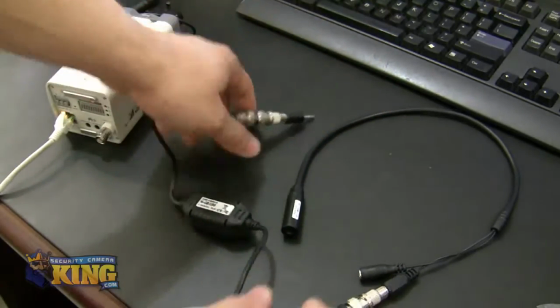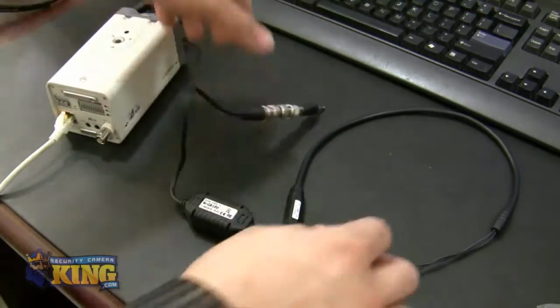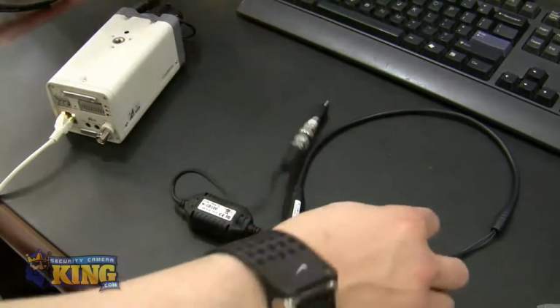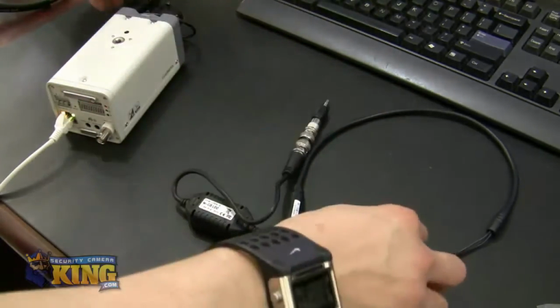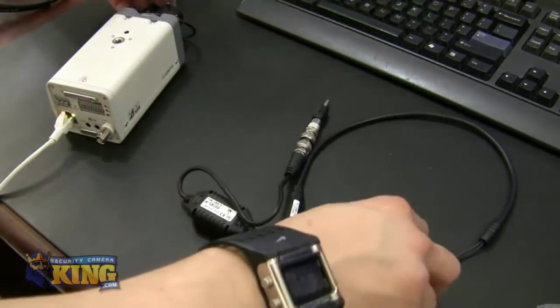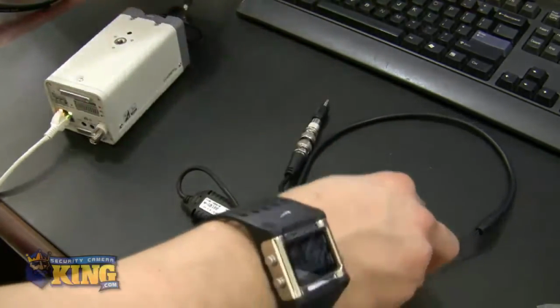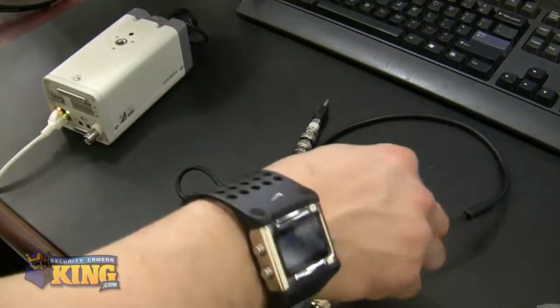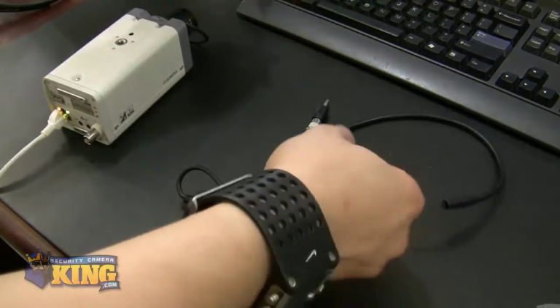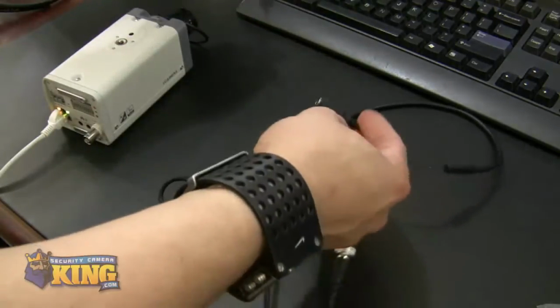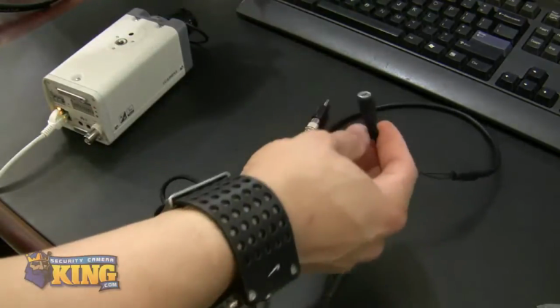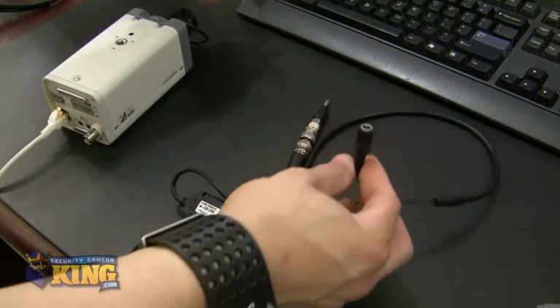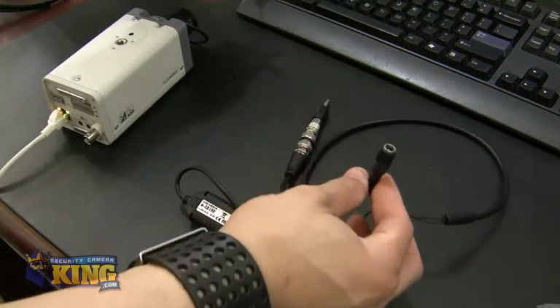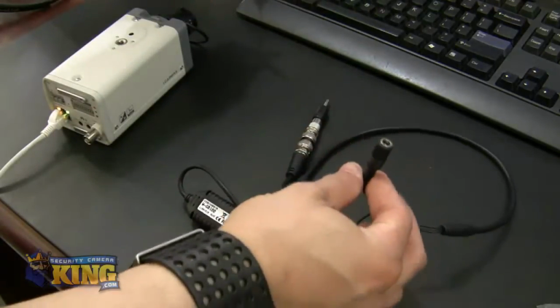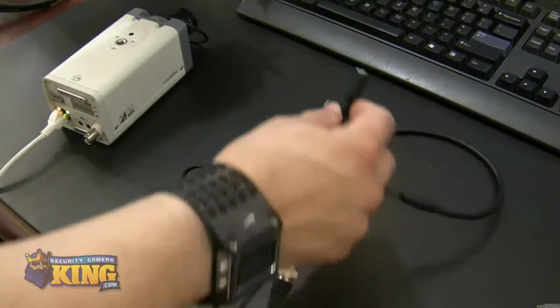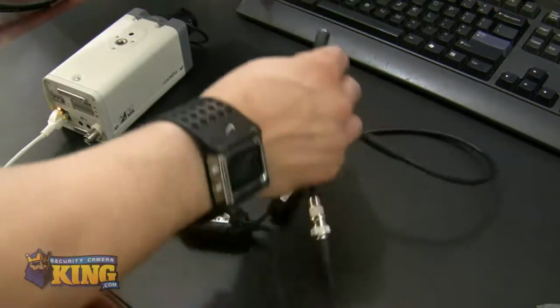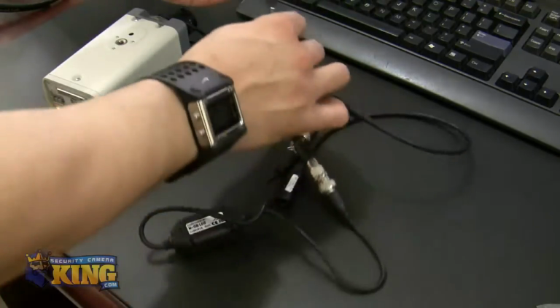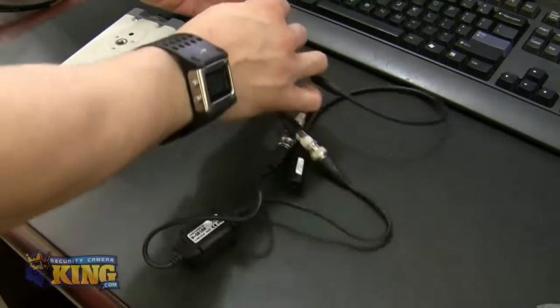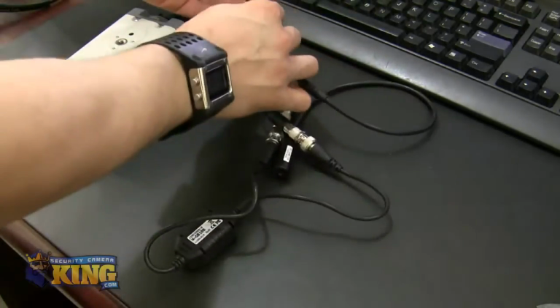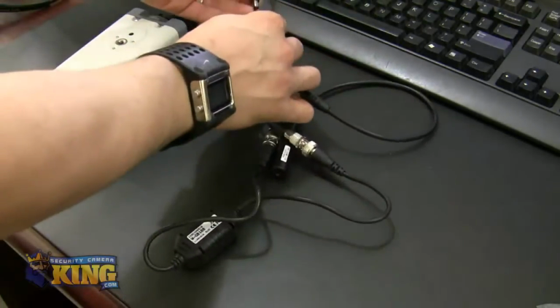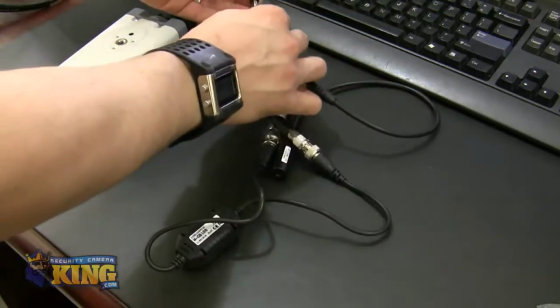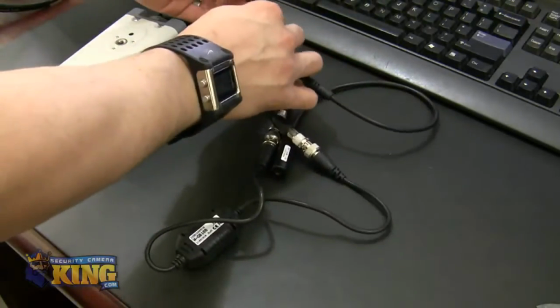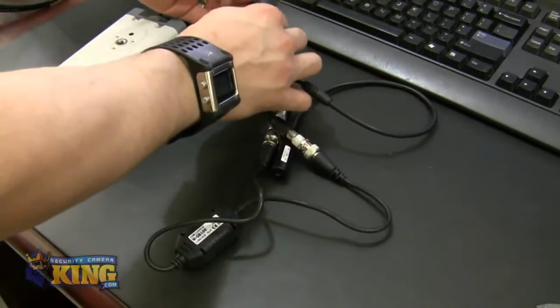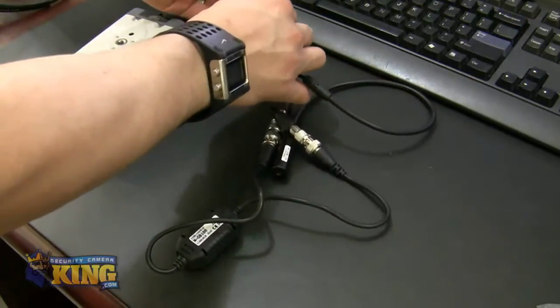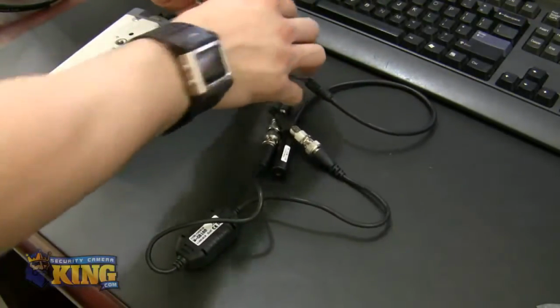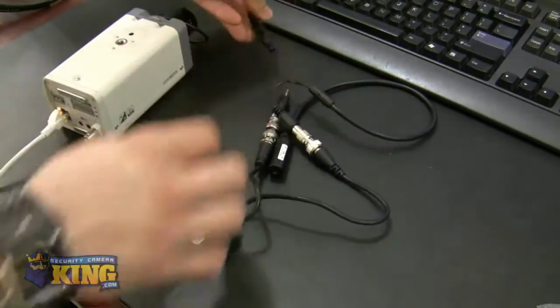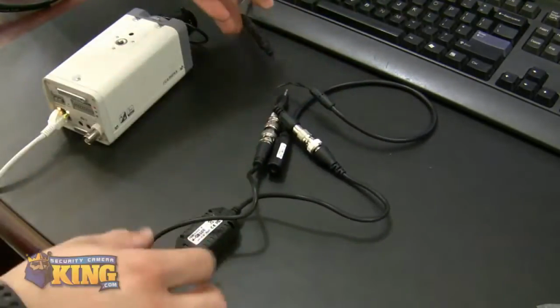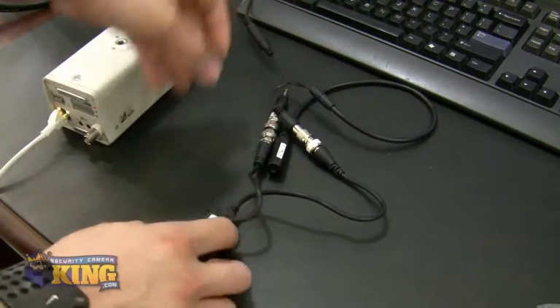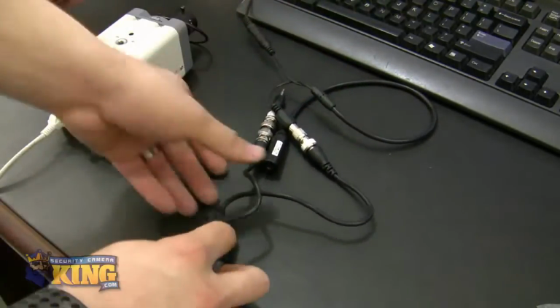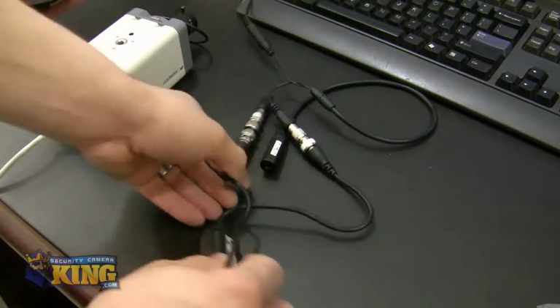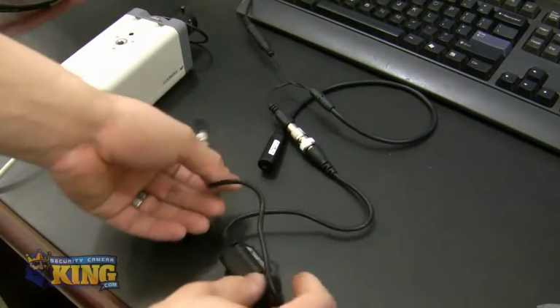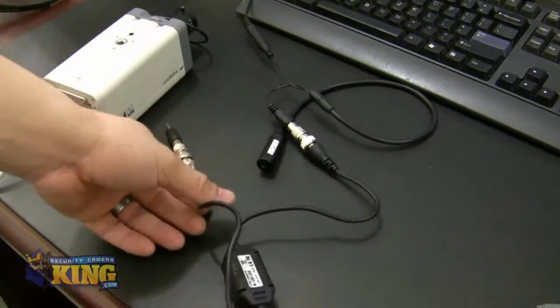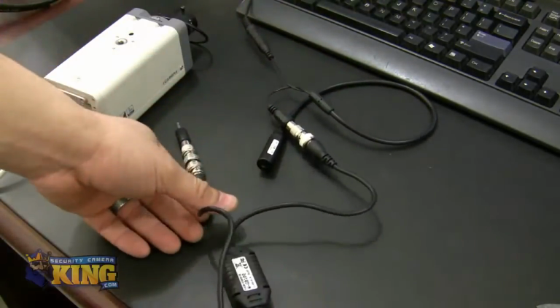Then plug in the power for your microphone. Now your microphone is powered on.